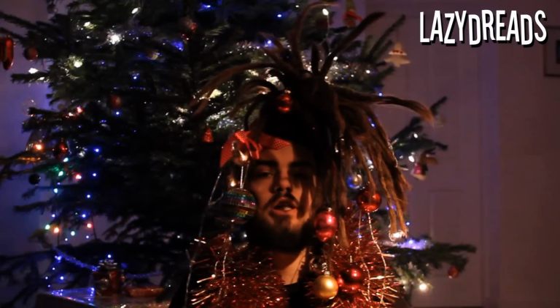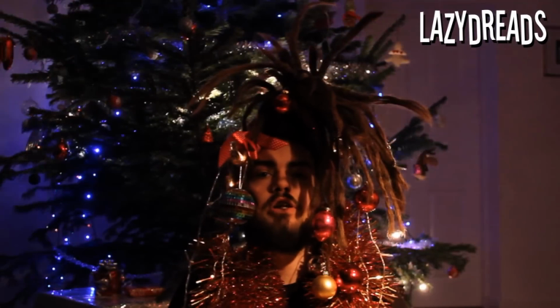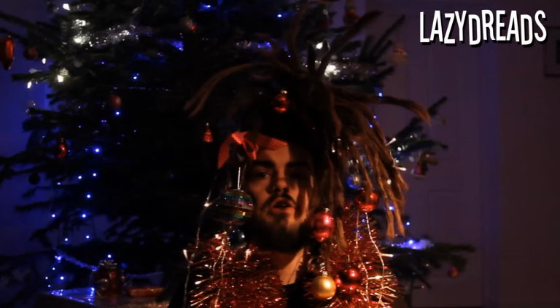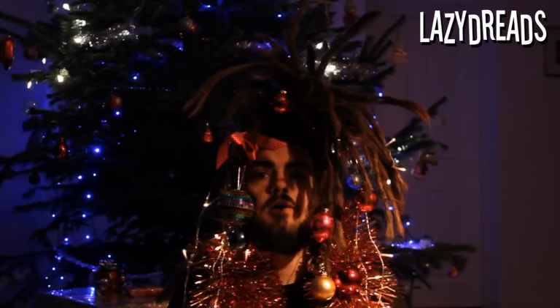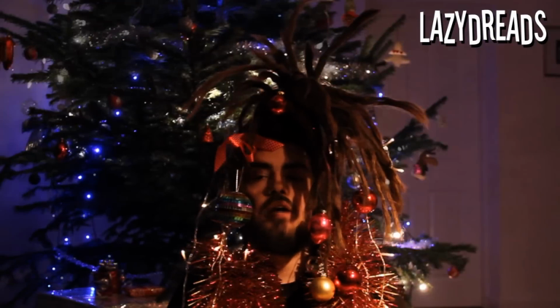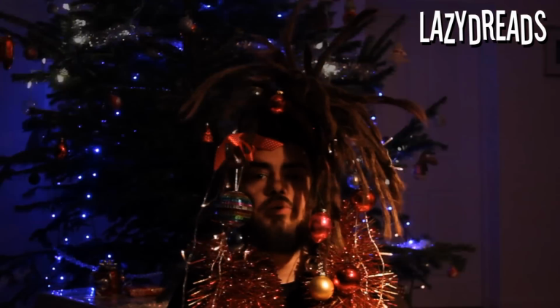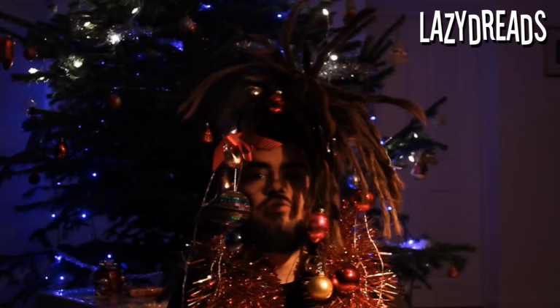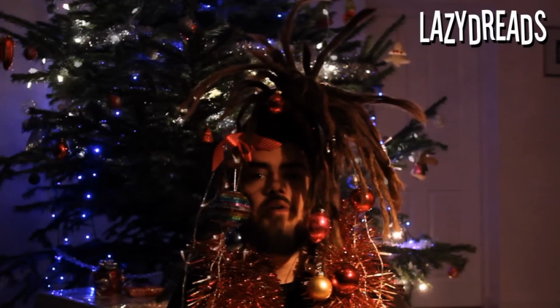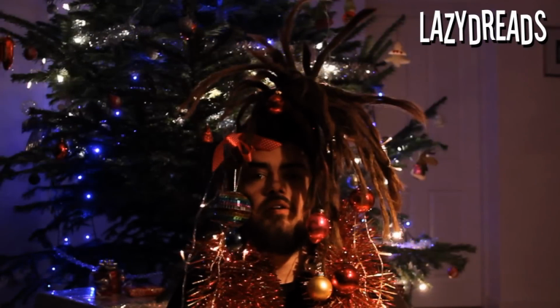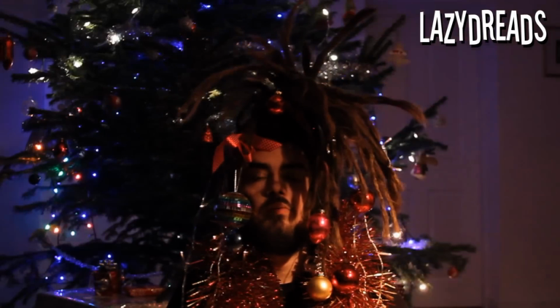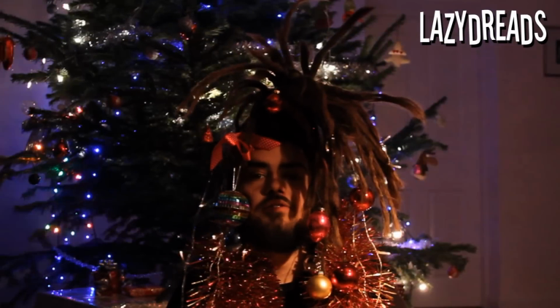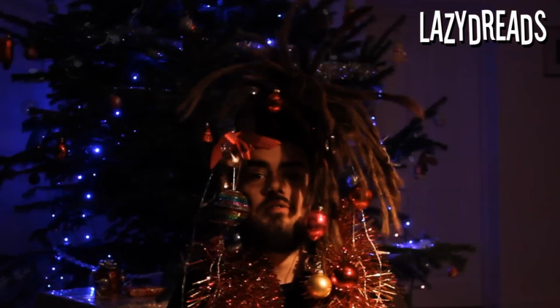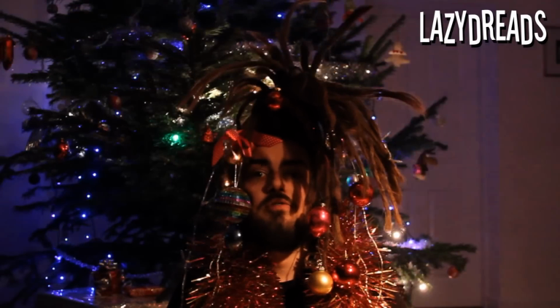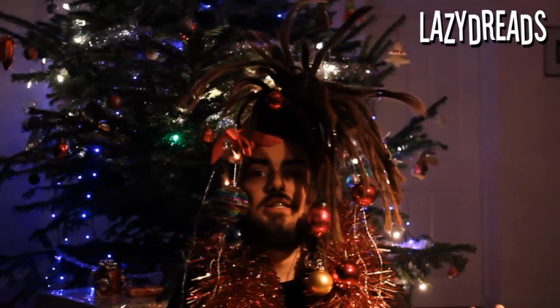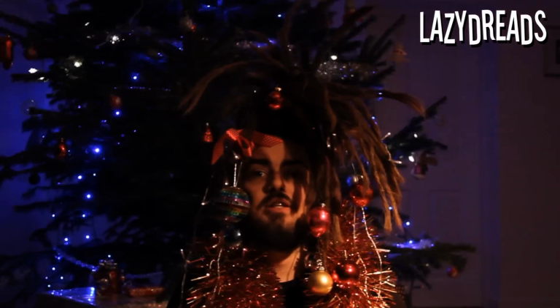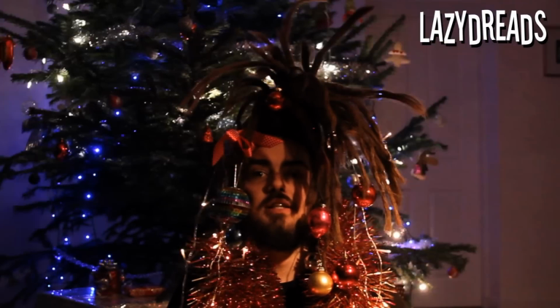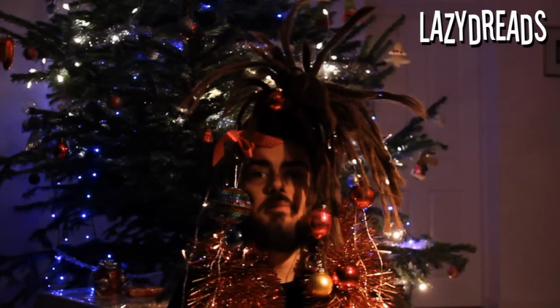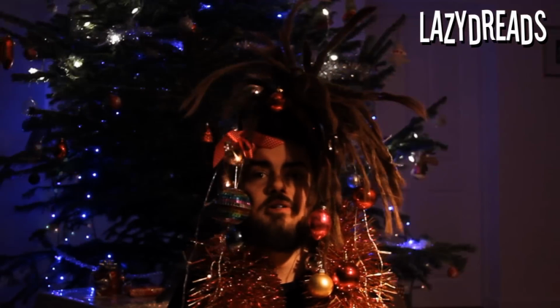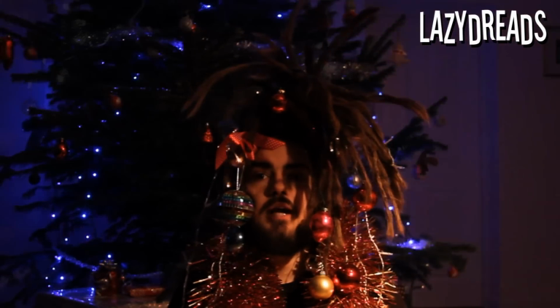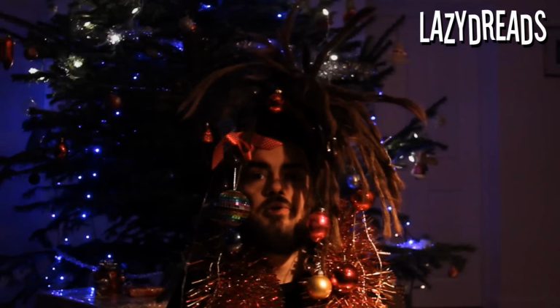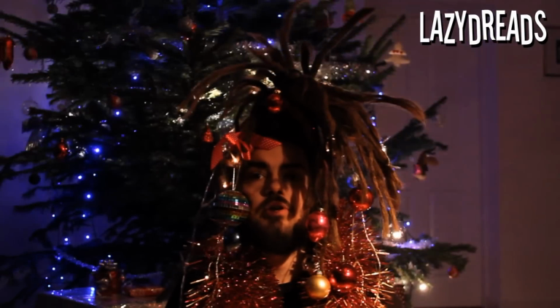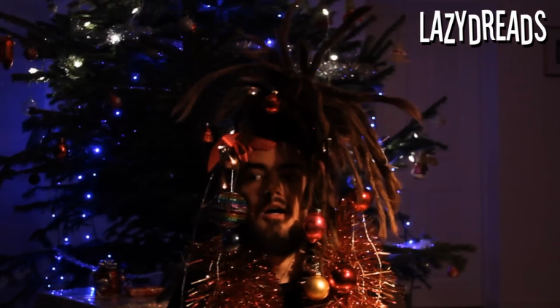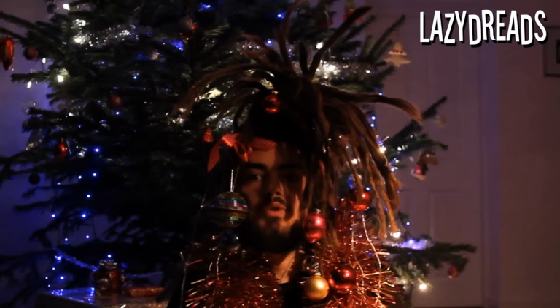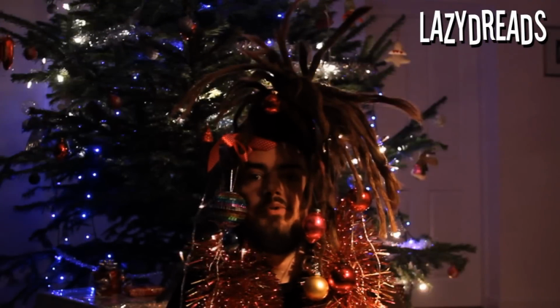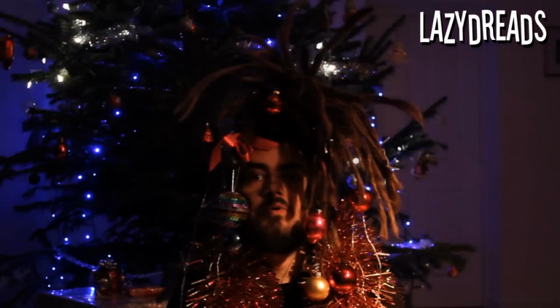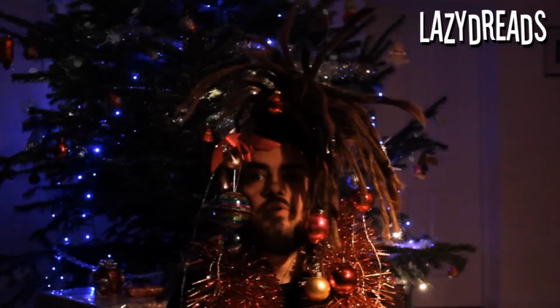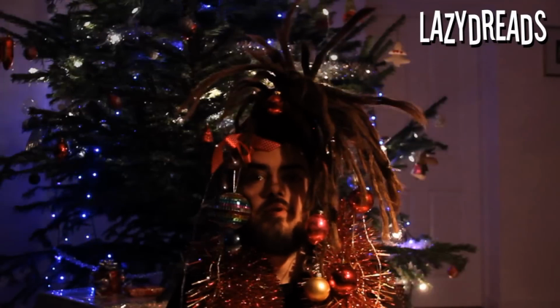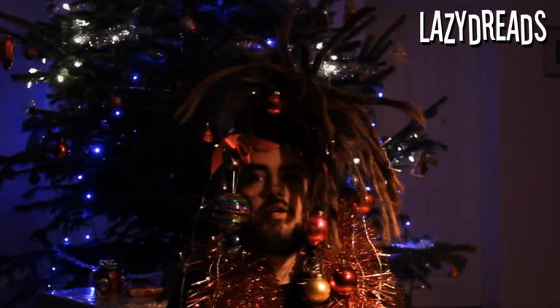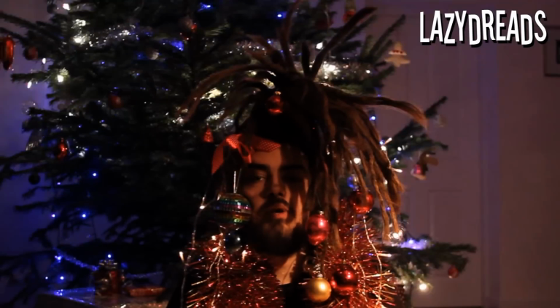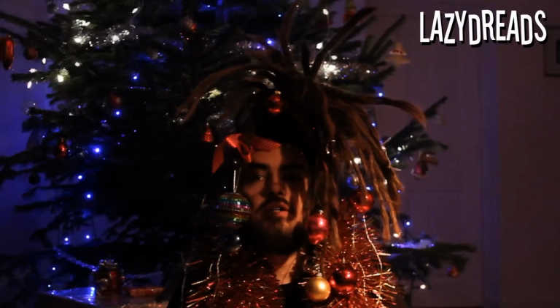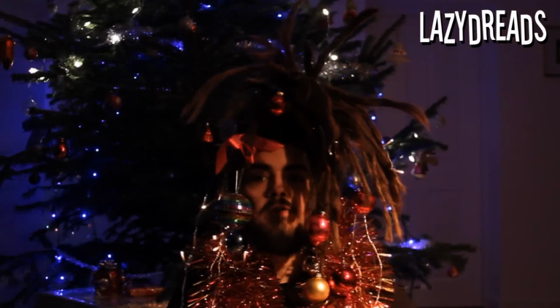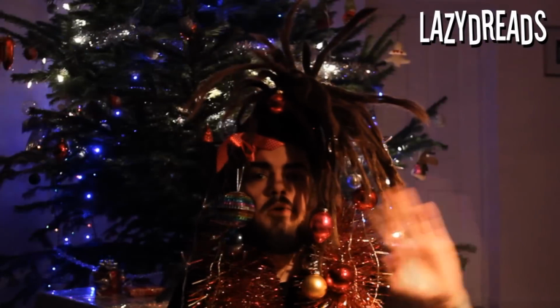All my stuff is on lazydreads.com. I wish you merry winter festivities, happiness, and a happy new year. I will see you all soon — thank you for watching, farewell!